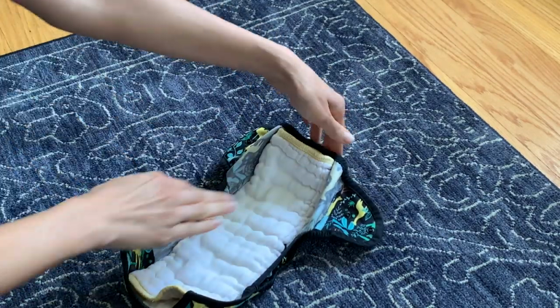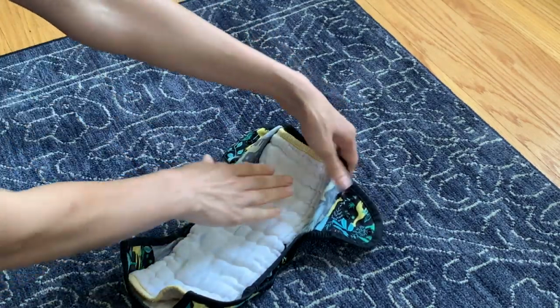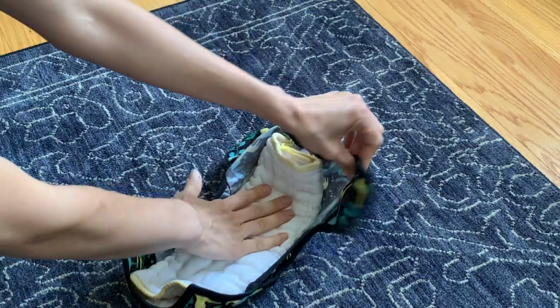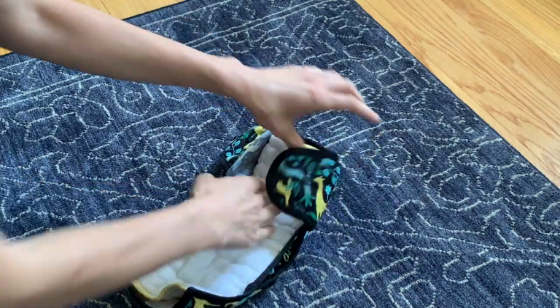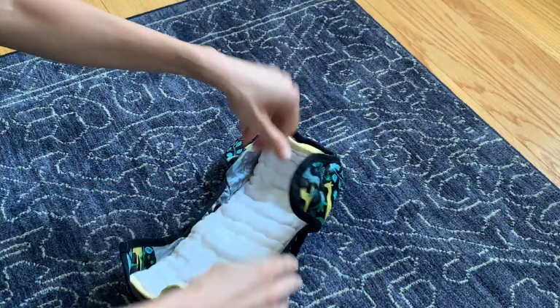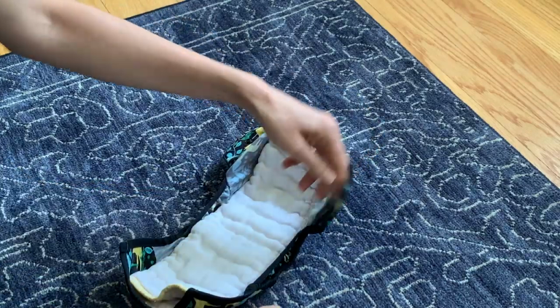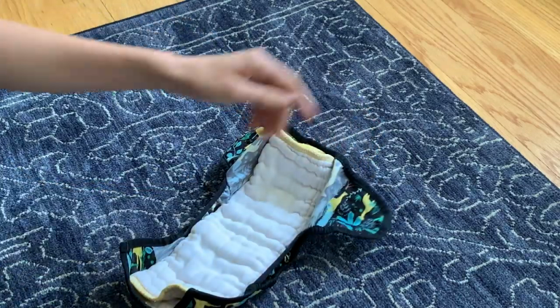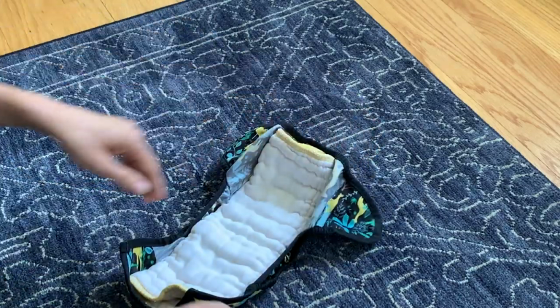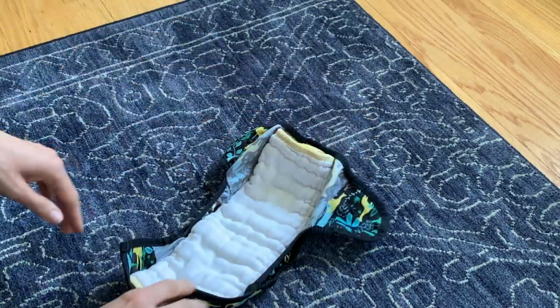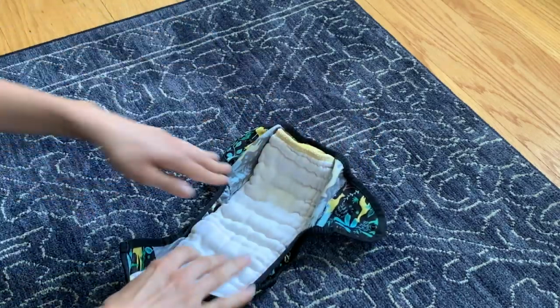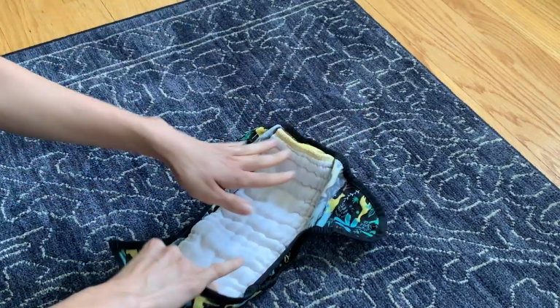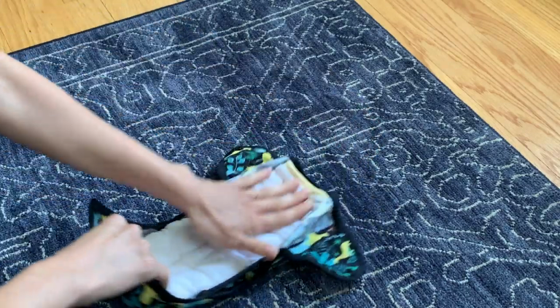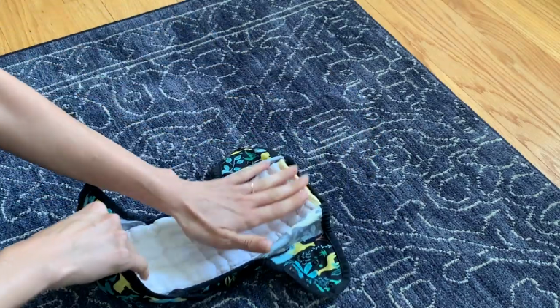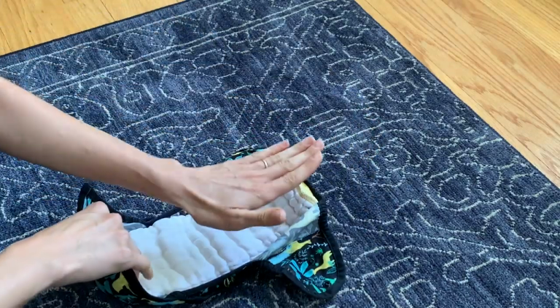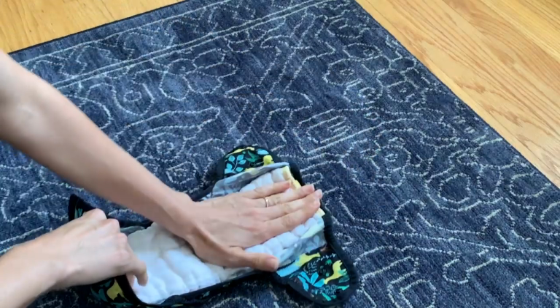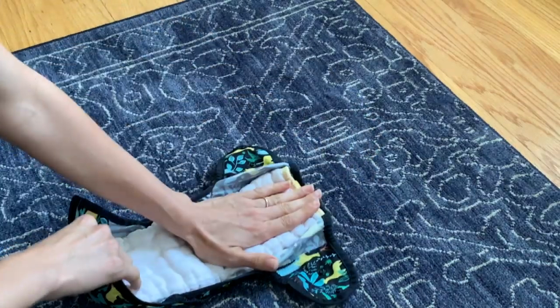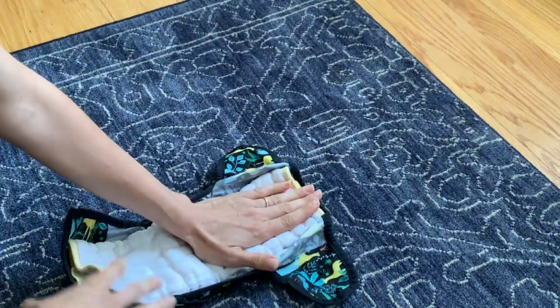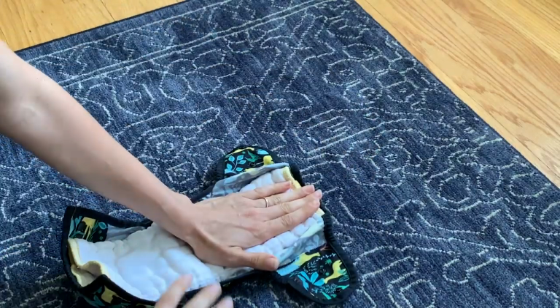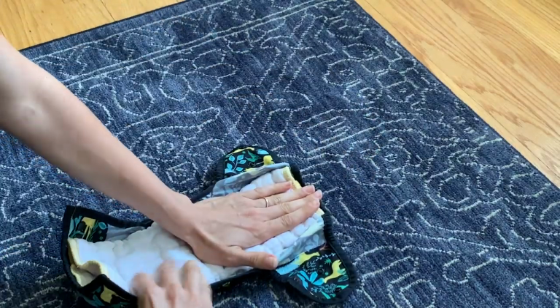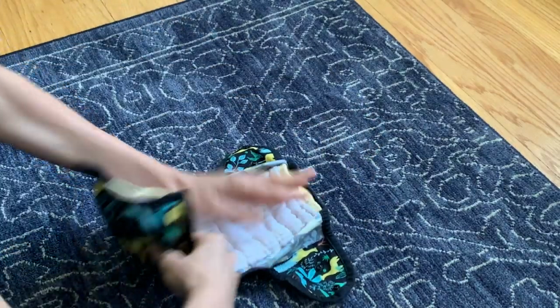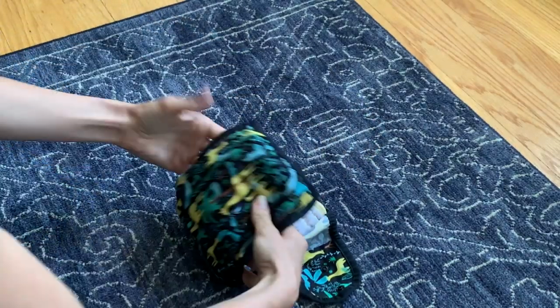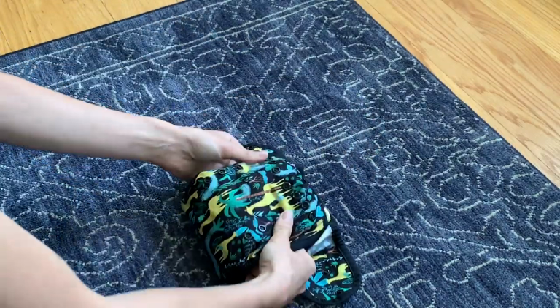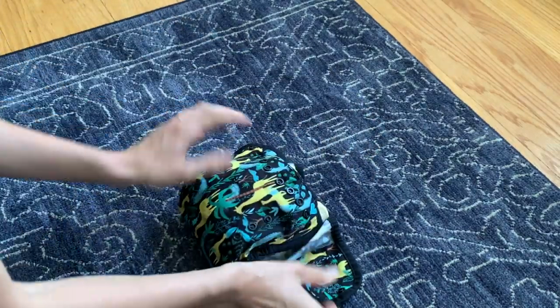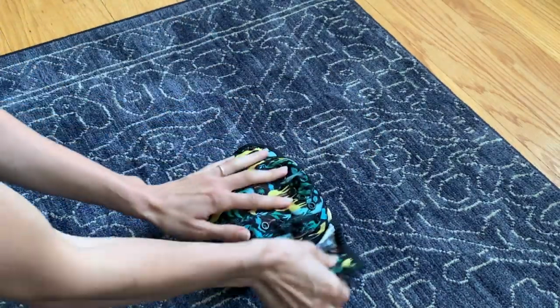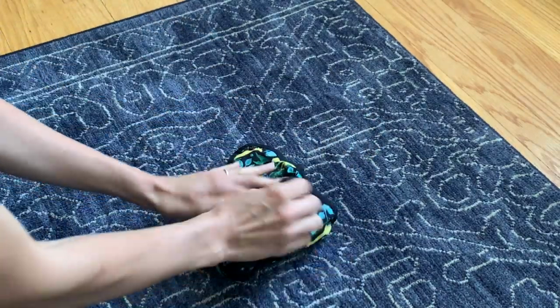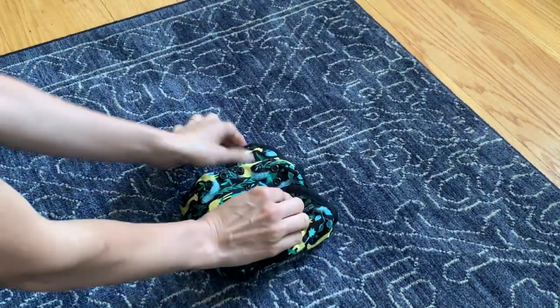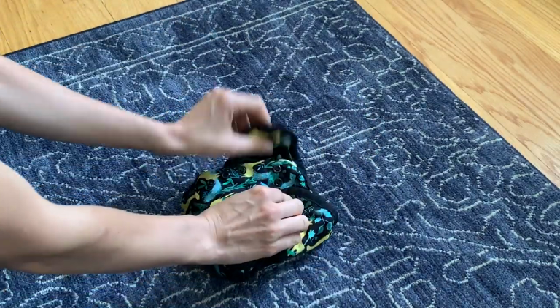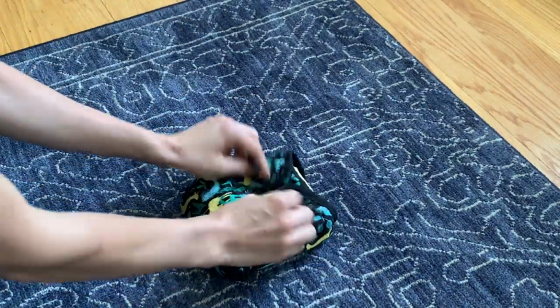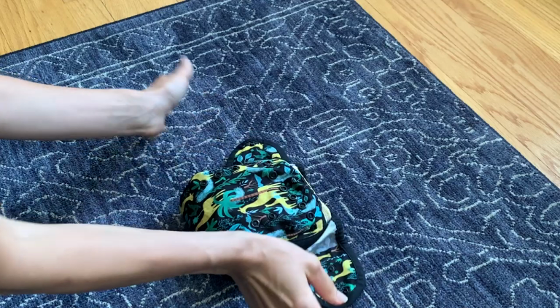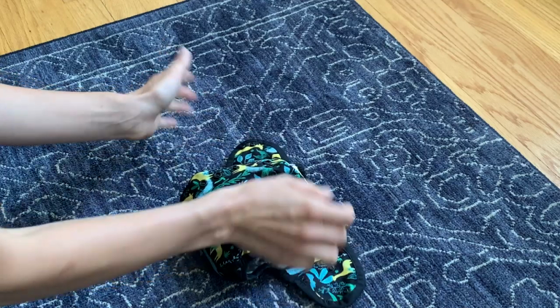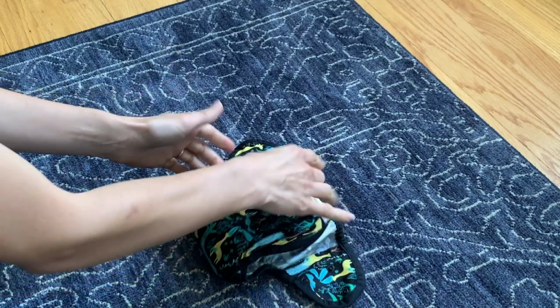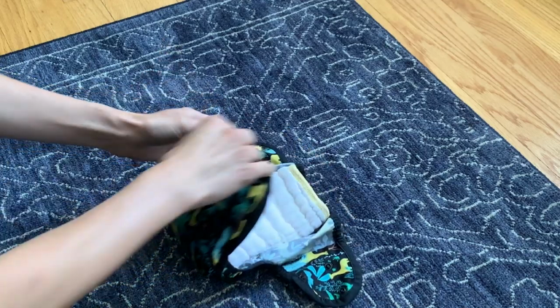So this is how I do it — you just put the little butt right here, flip it over, snap snap. Super easy.